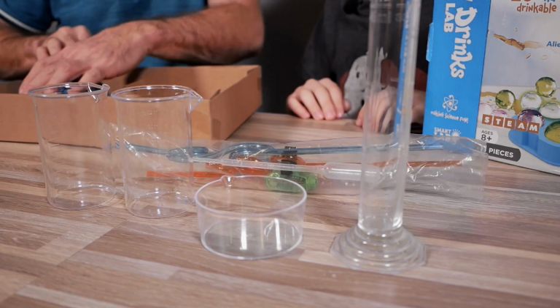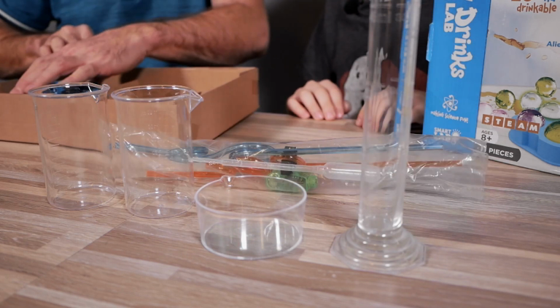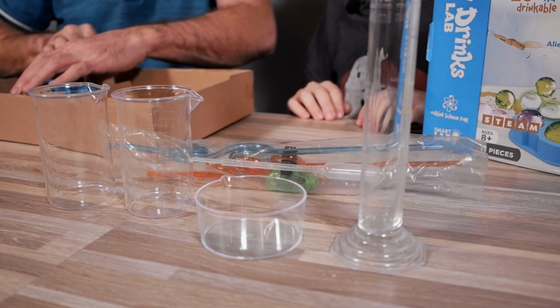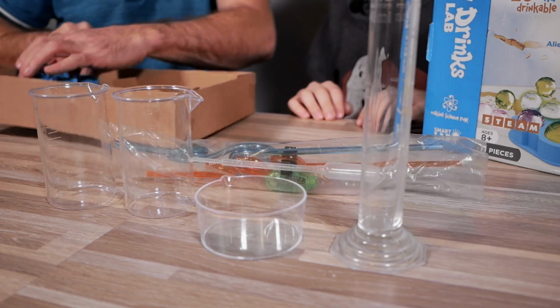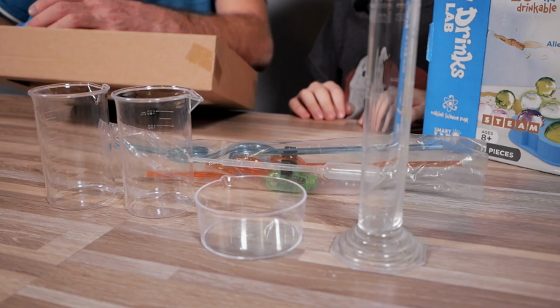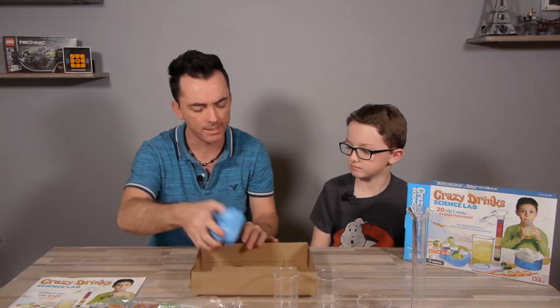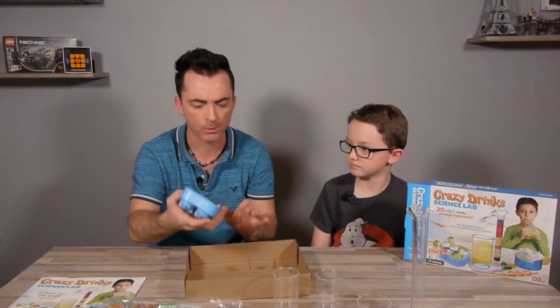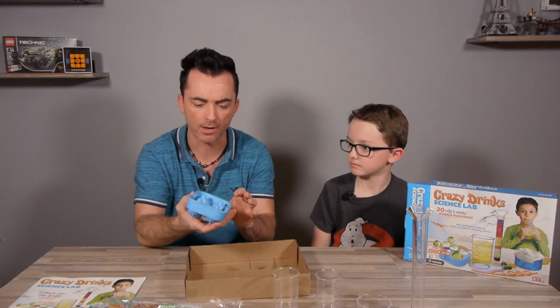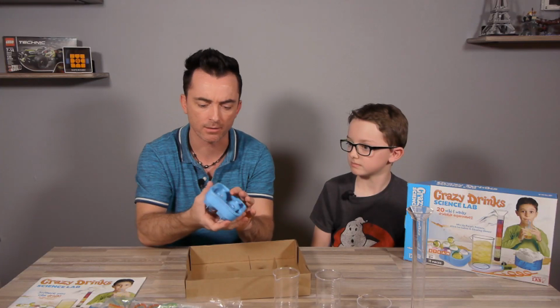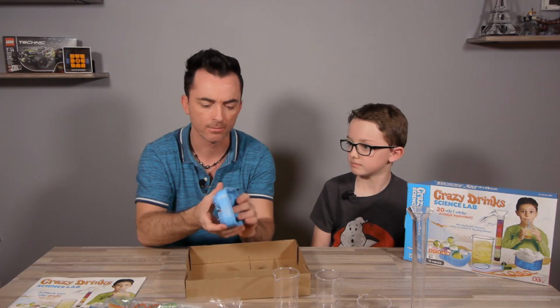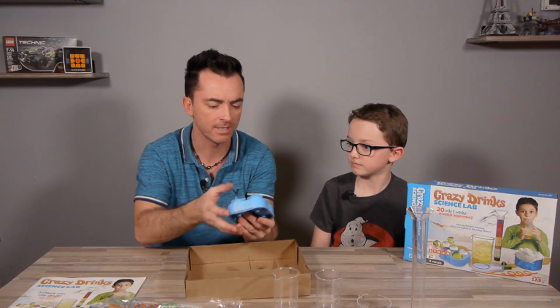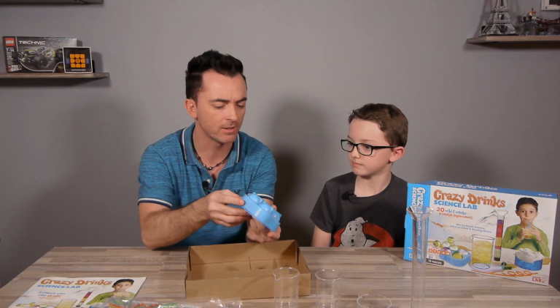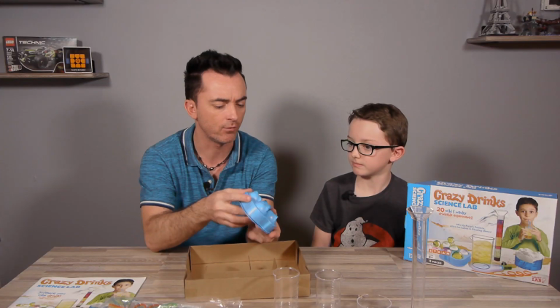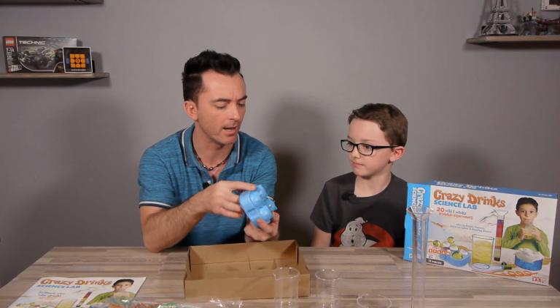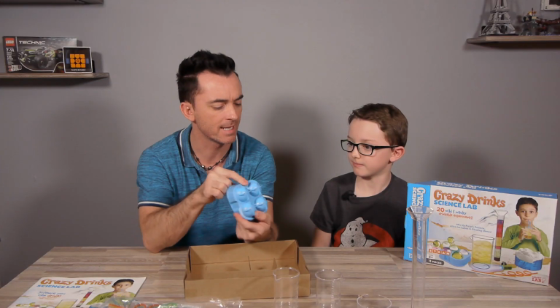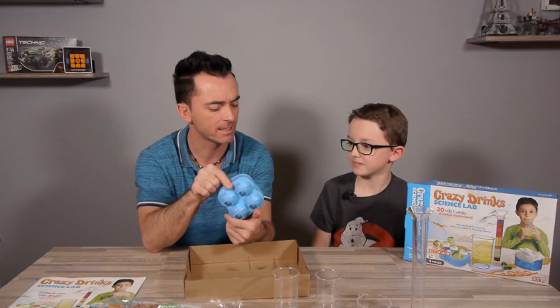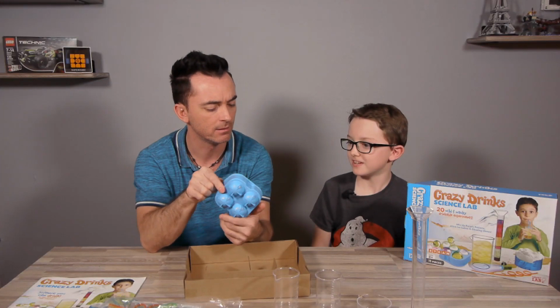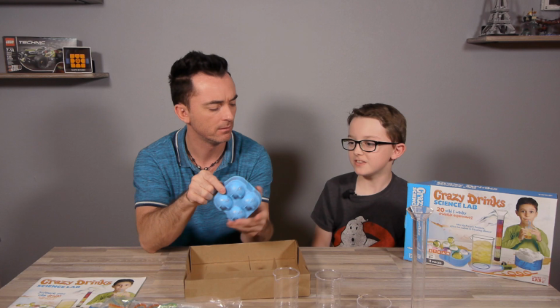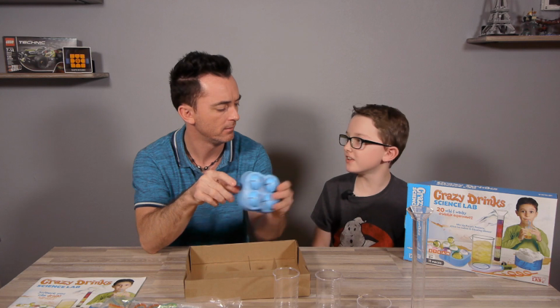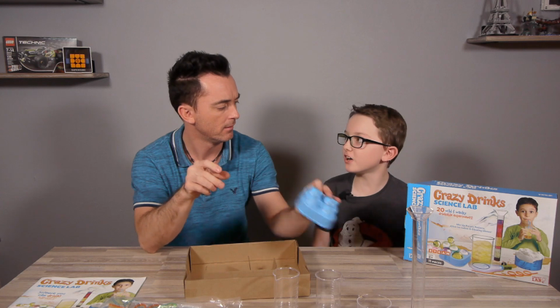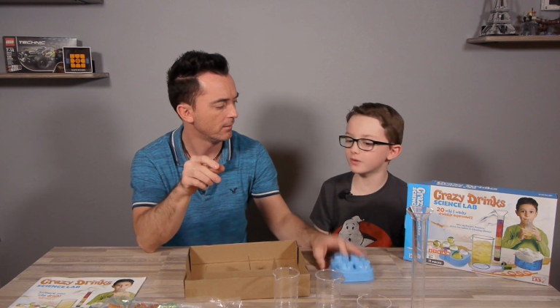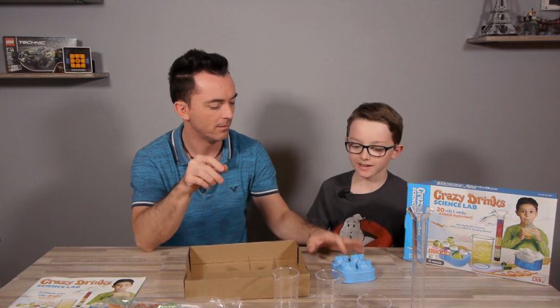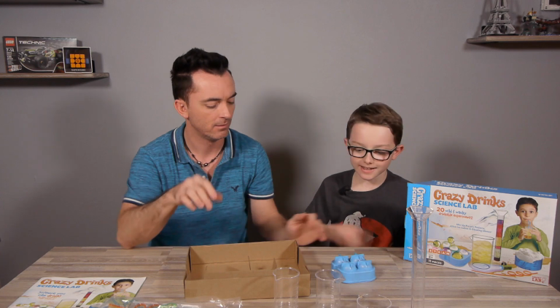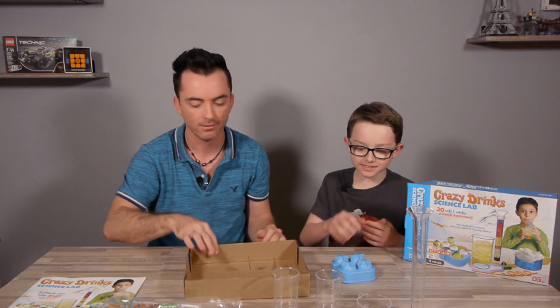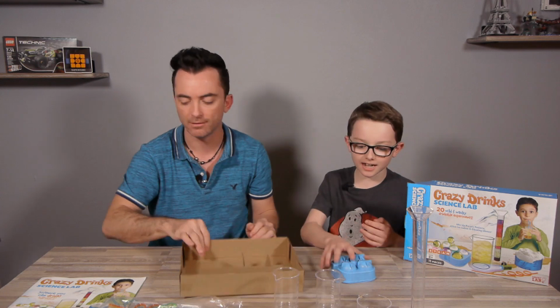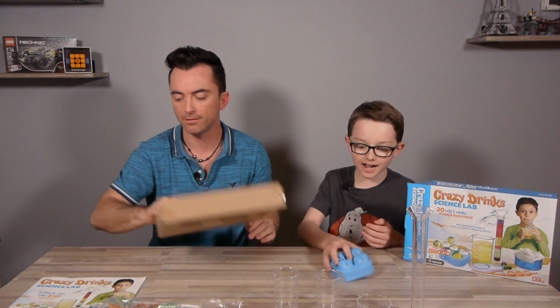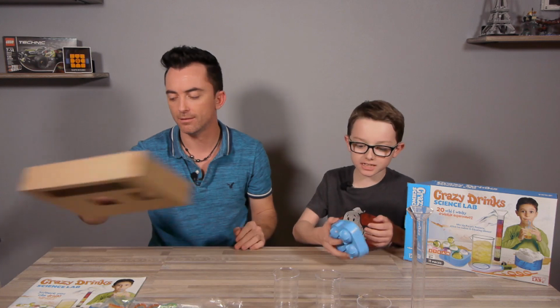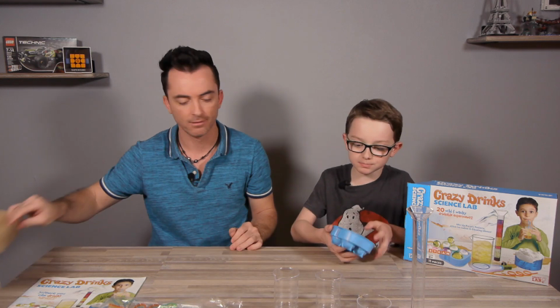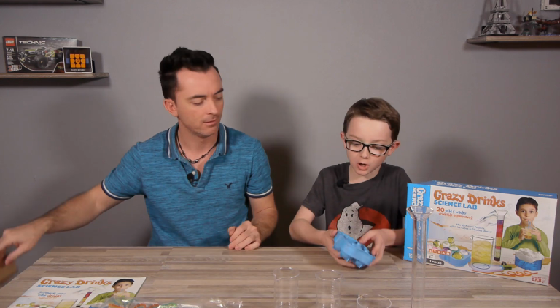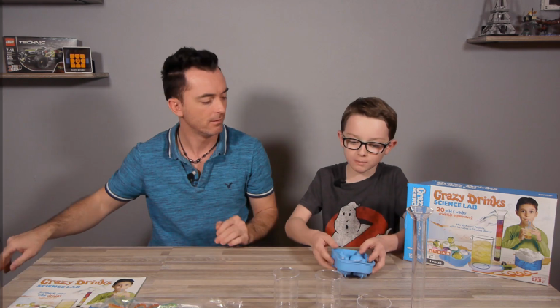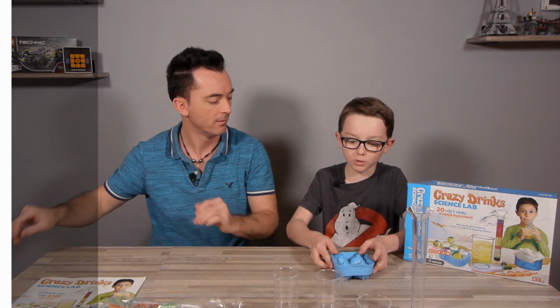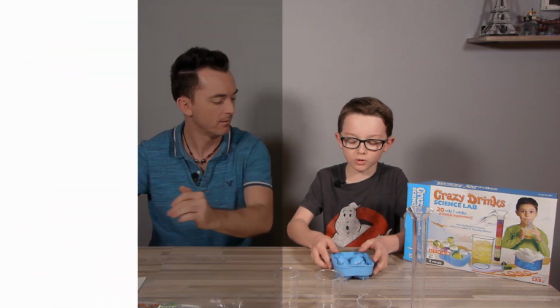And what is this one? Is it for eggs? No! It's an ice ball mold!